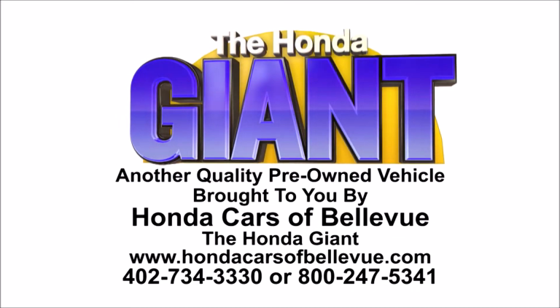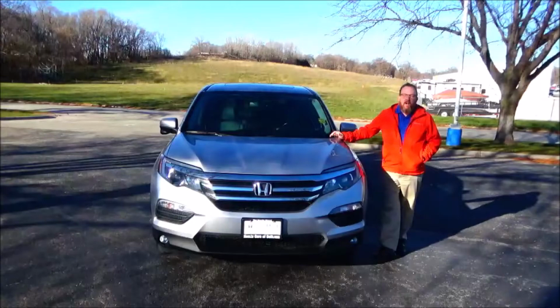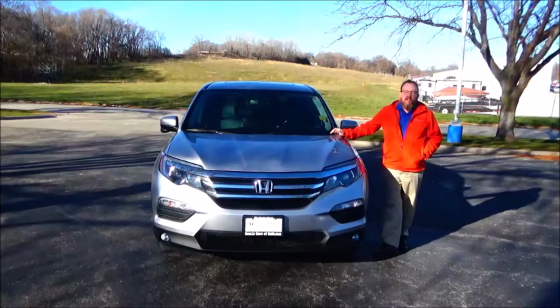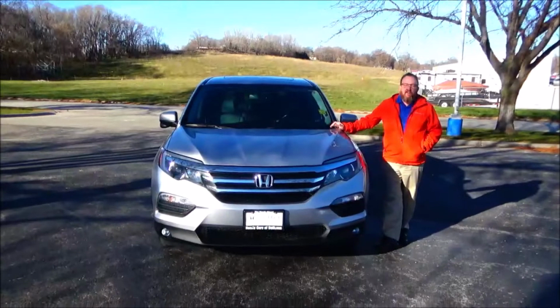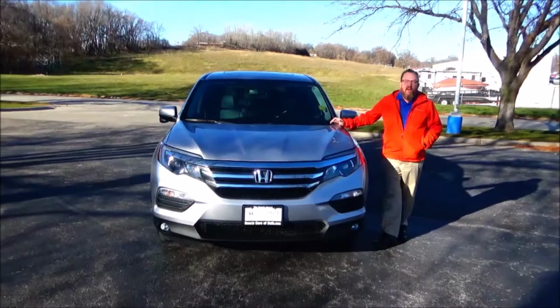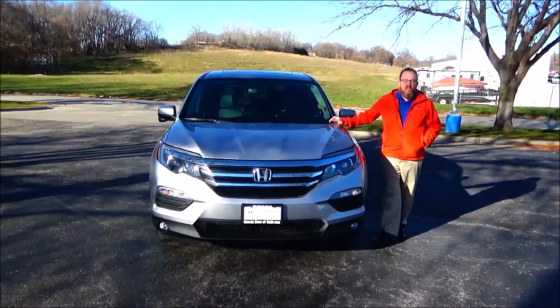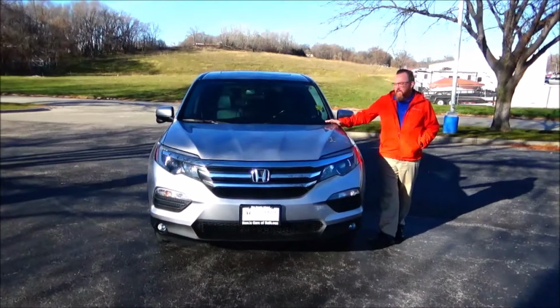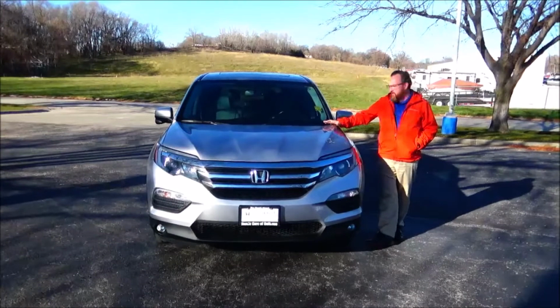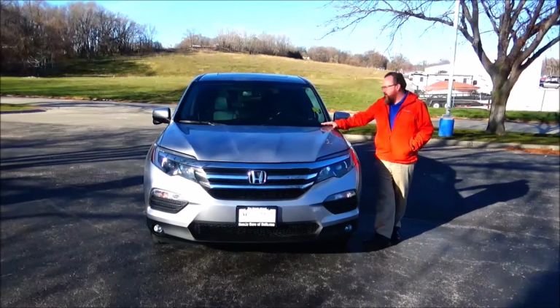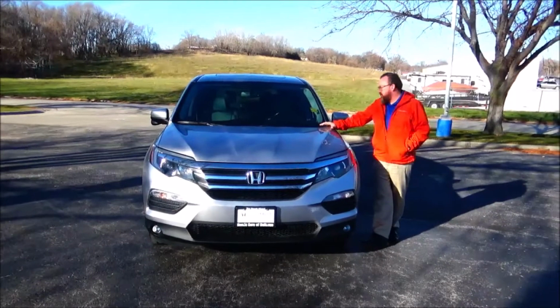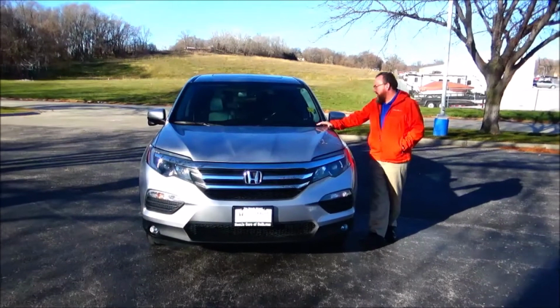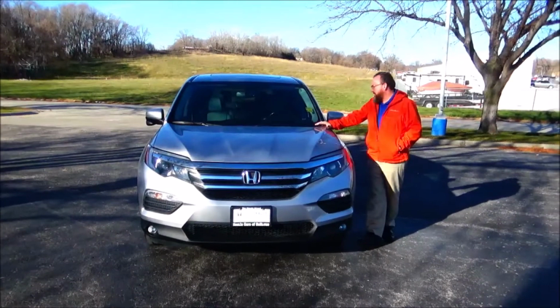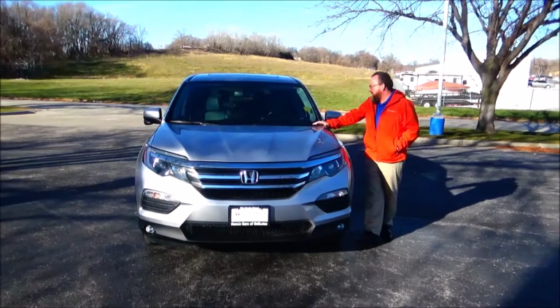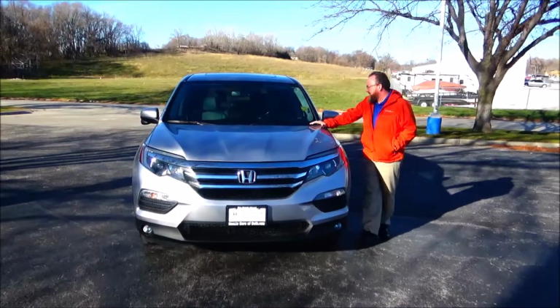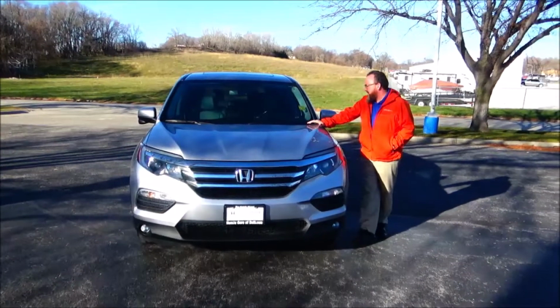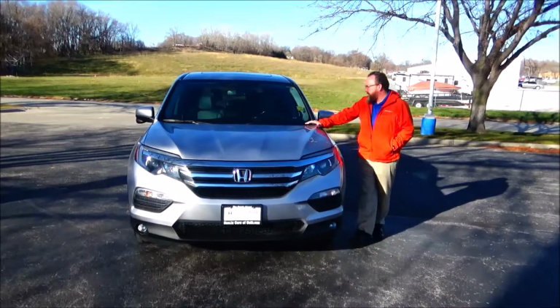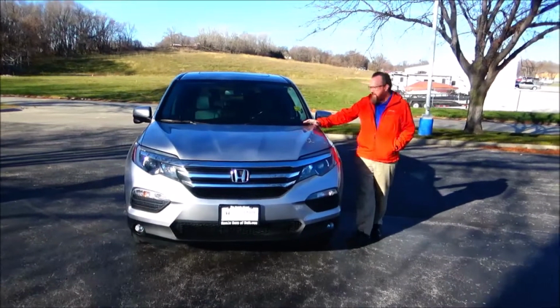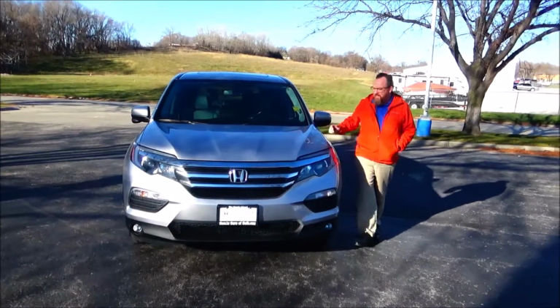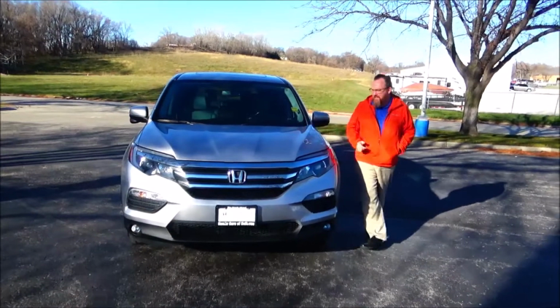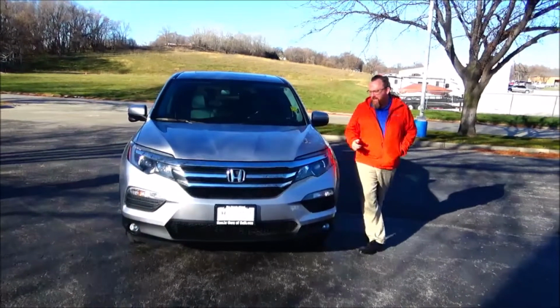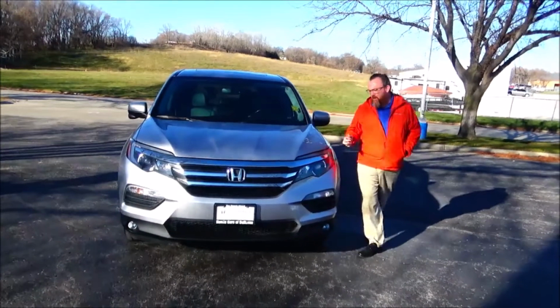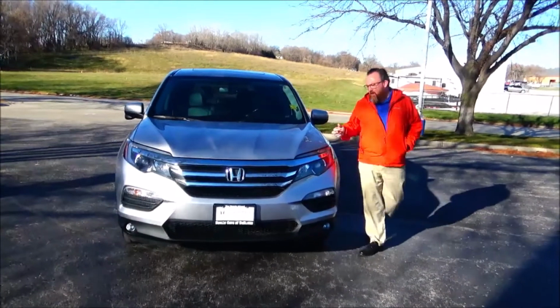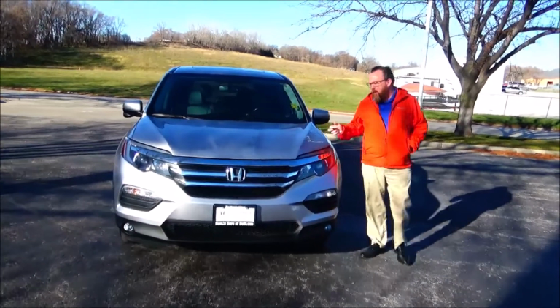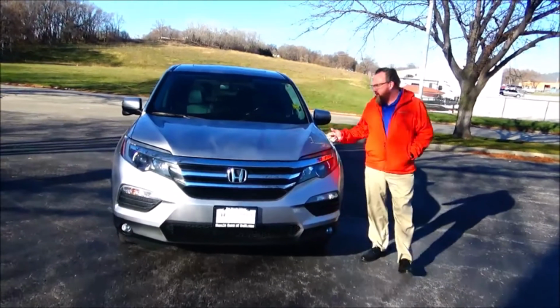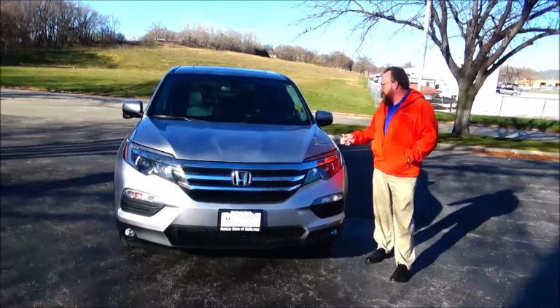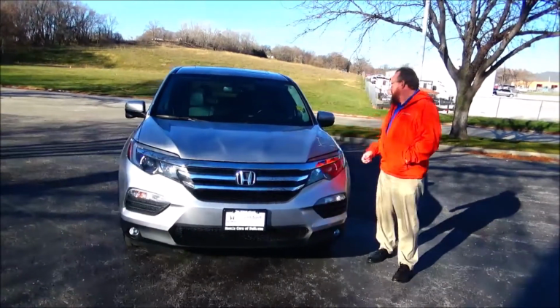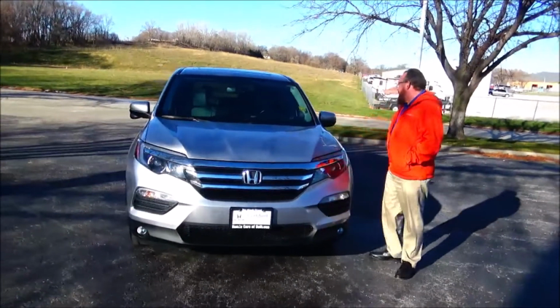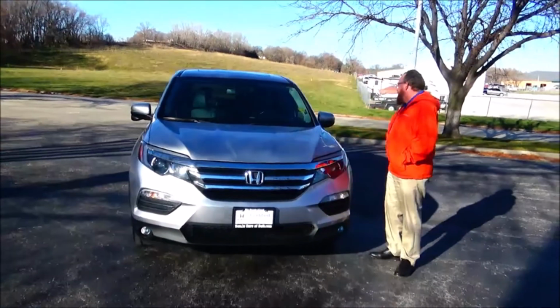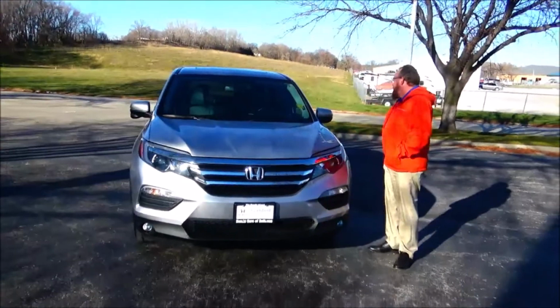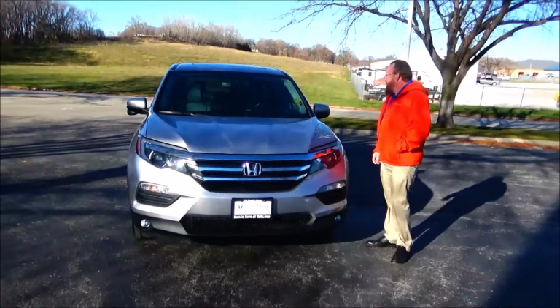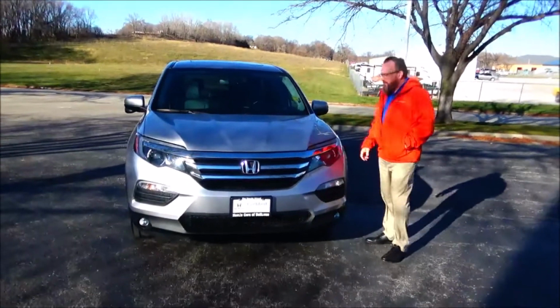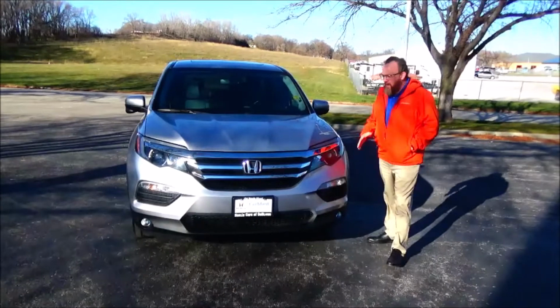Ryan Kelly here for Honda Giant, here to show you this 2016 Honda Pilot EXL. It just came in on trade with 70,000 miles.